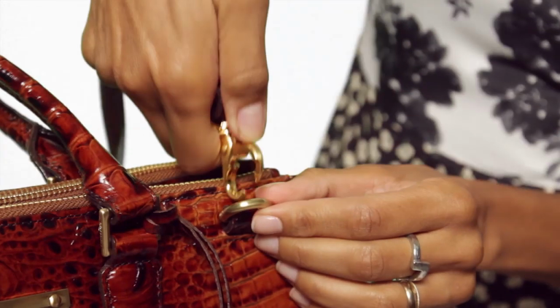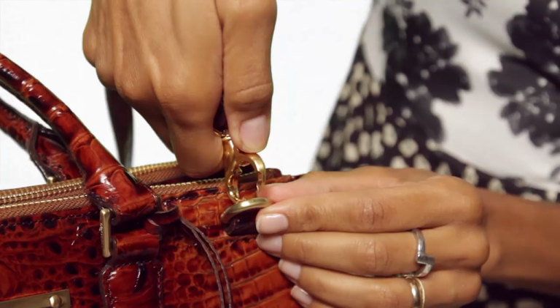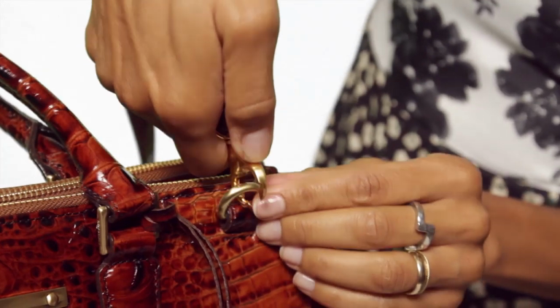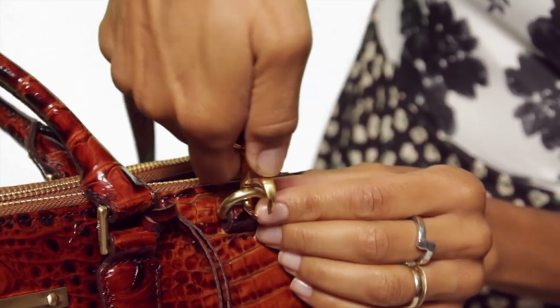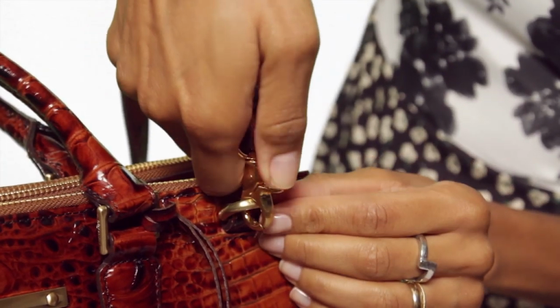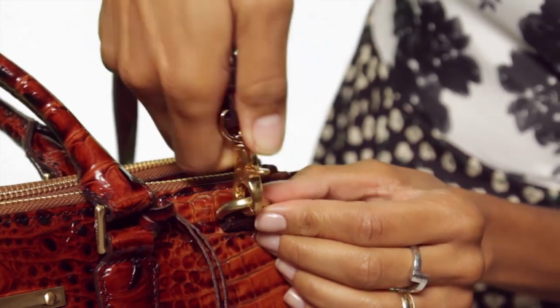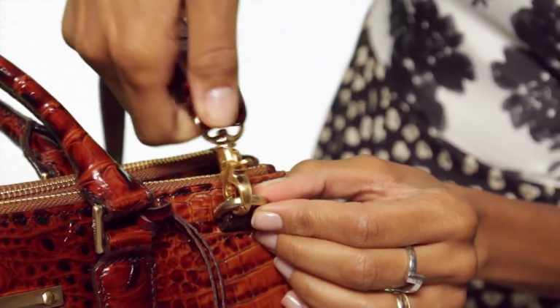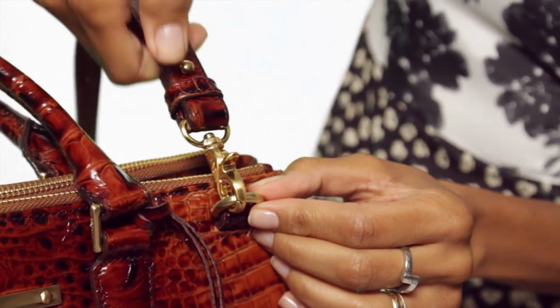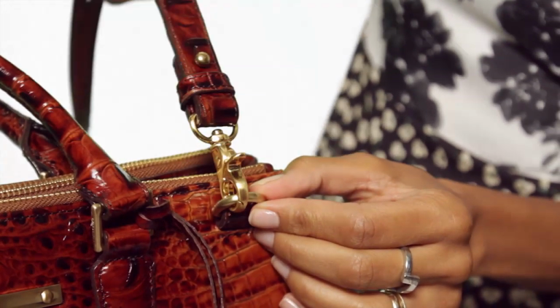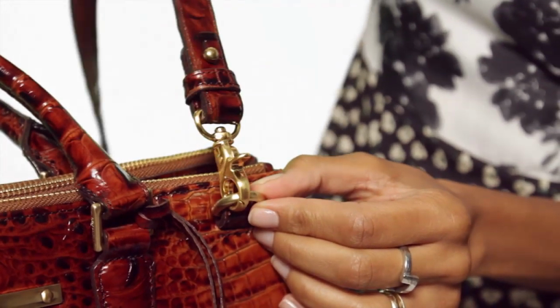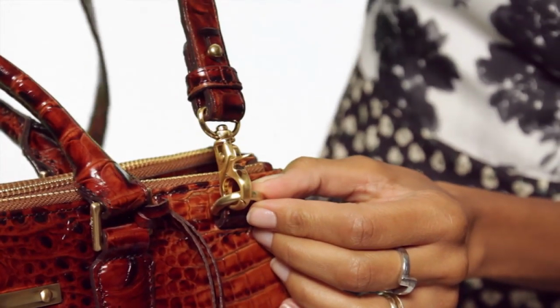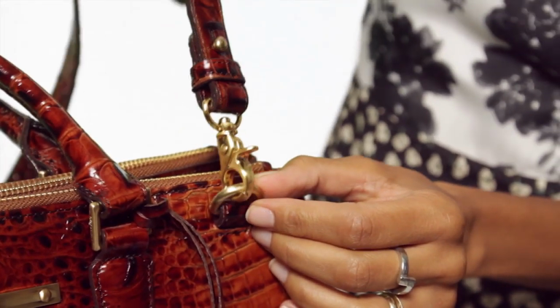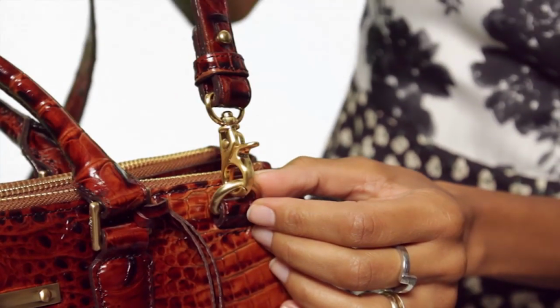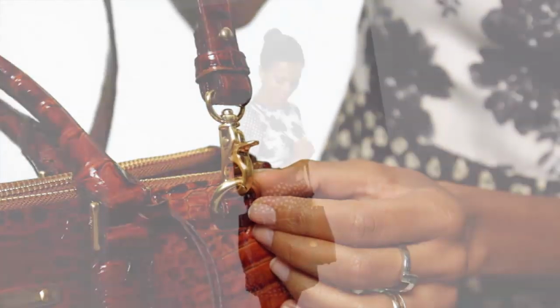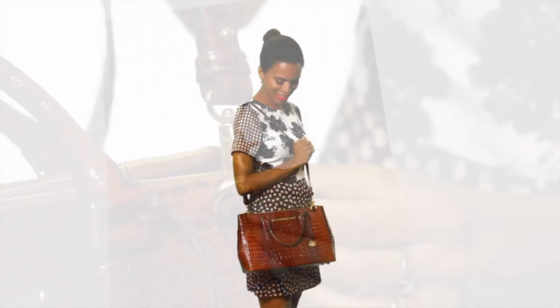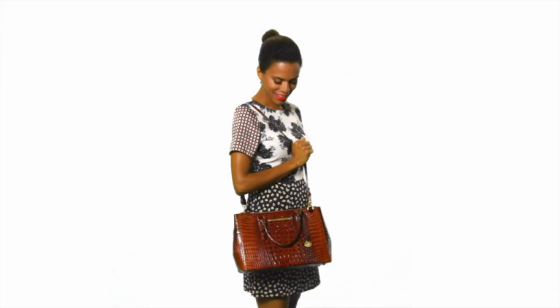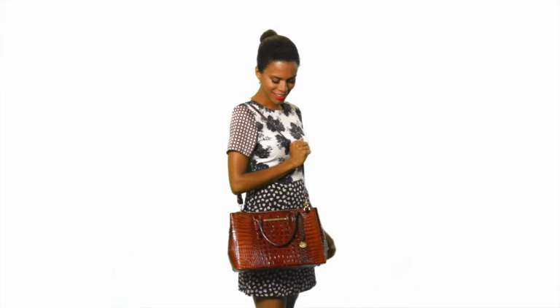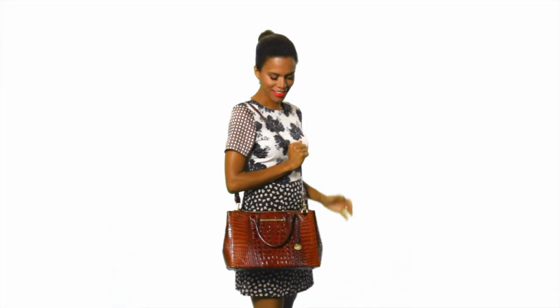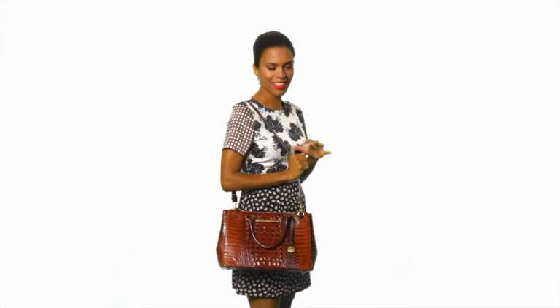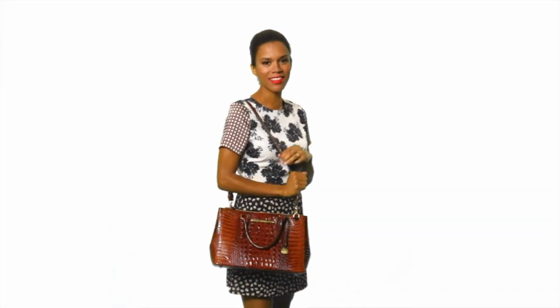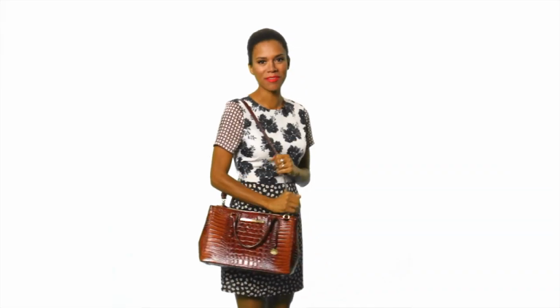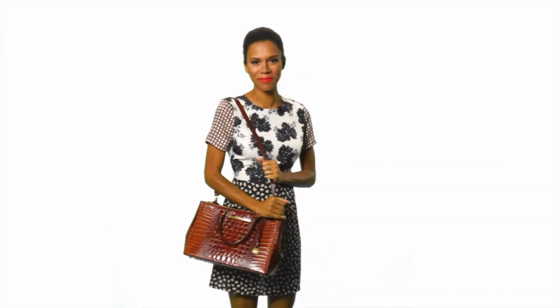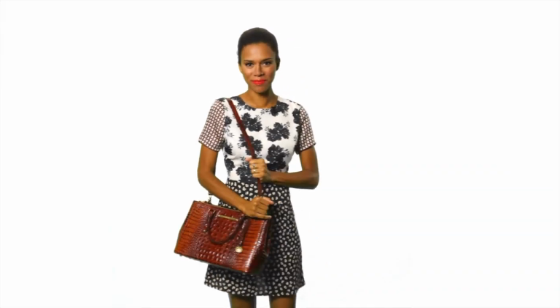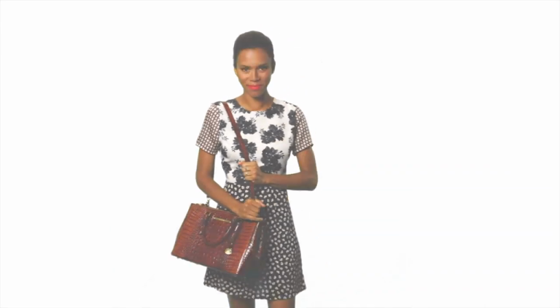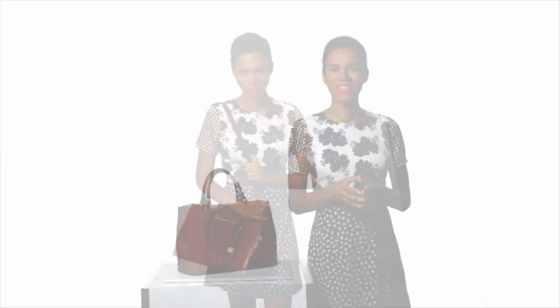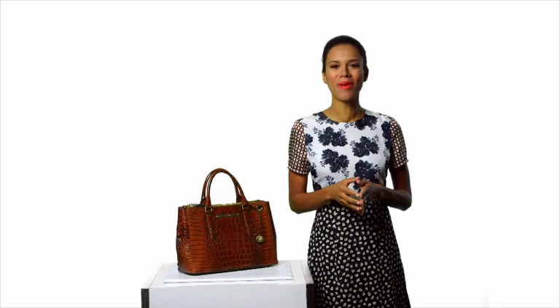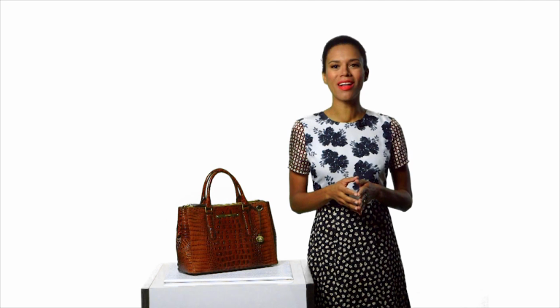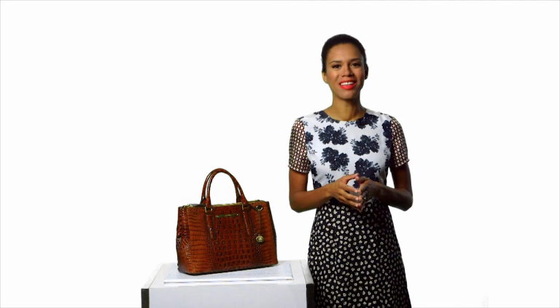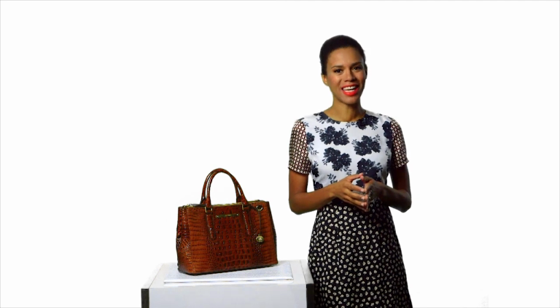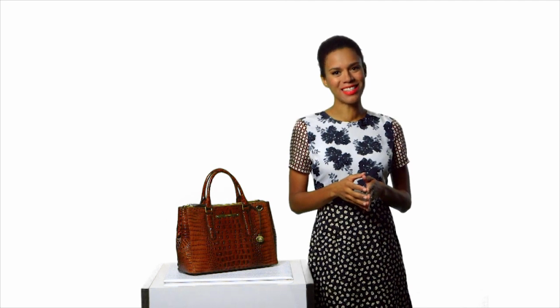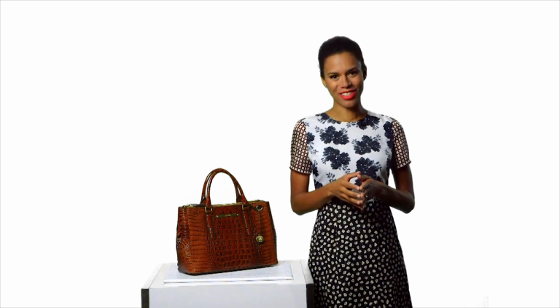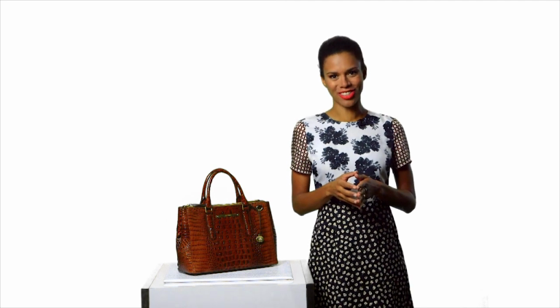Switch up your style by attaching the adjustable strap to wear over your shoulder. It's the Small Lincoln Satchel.